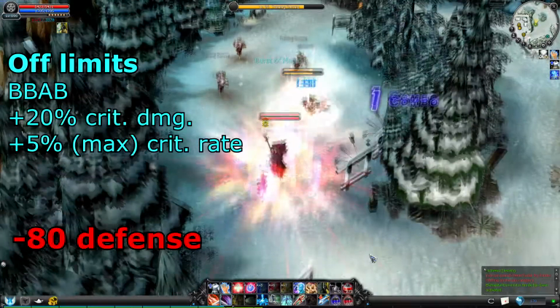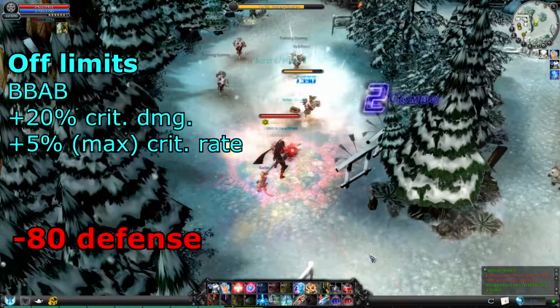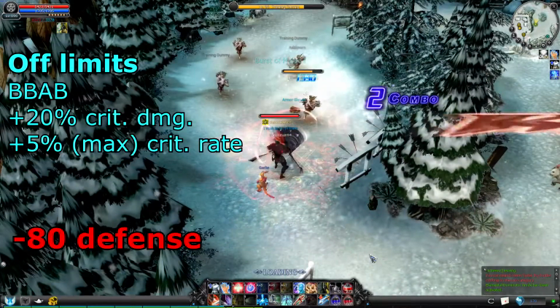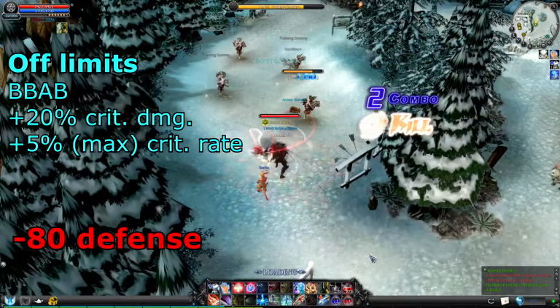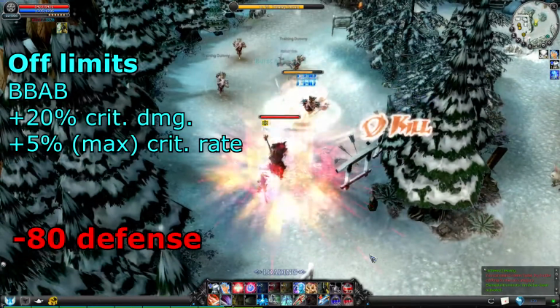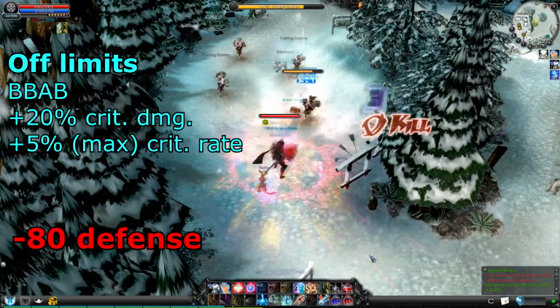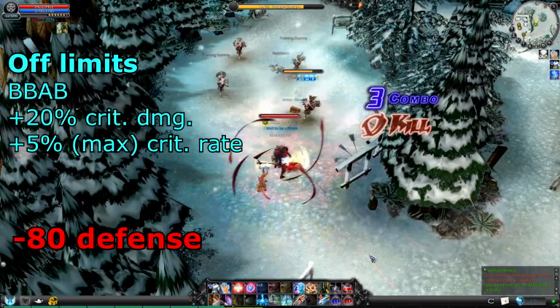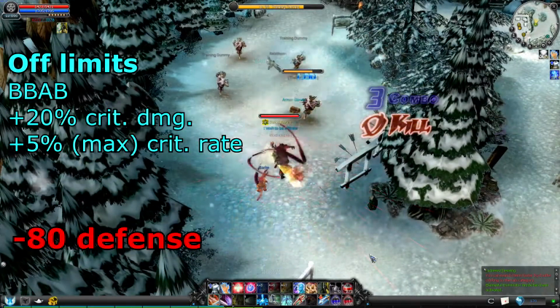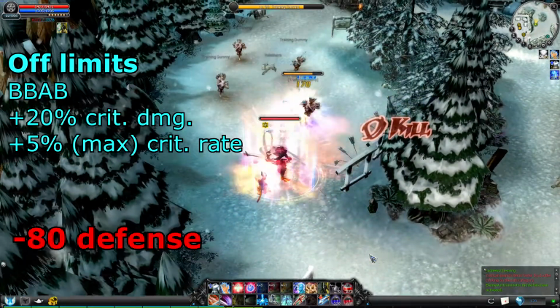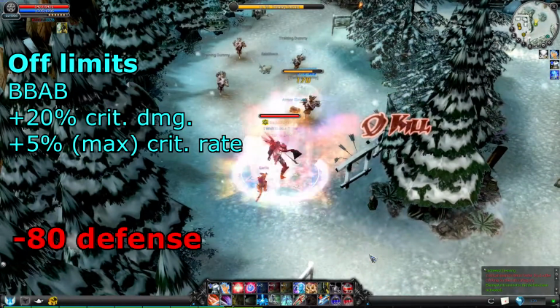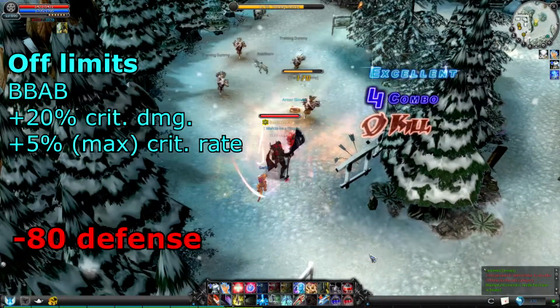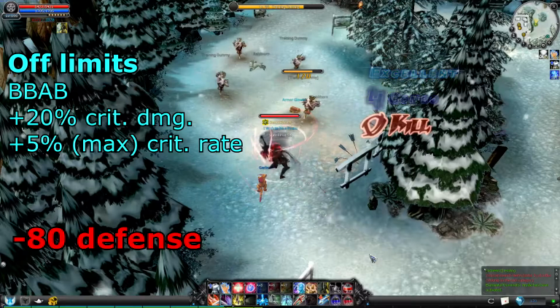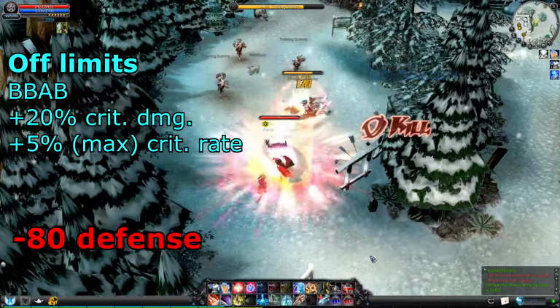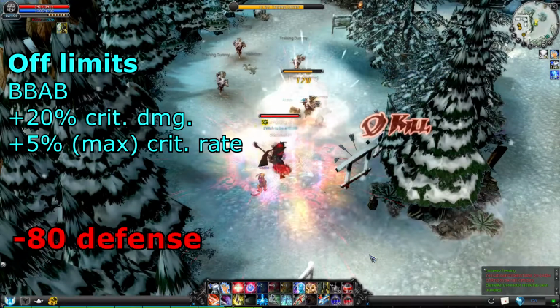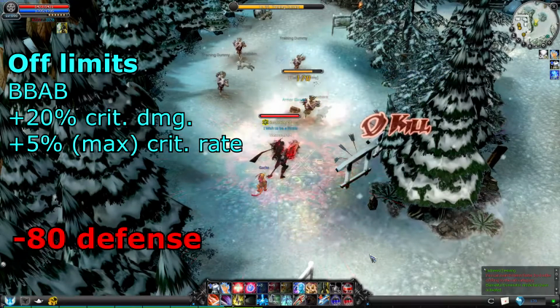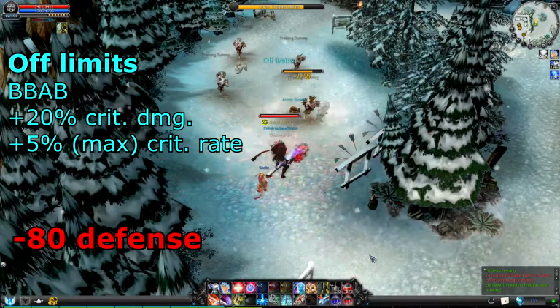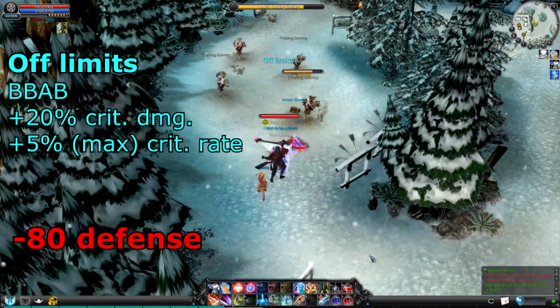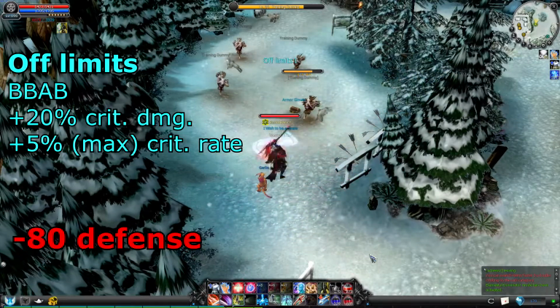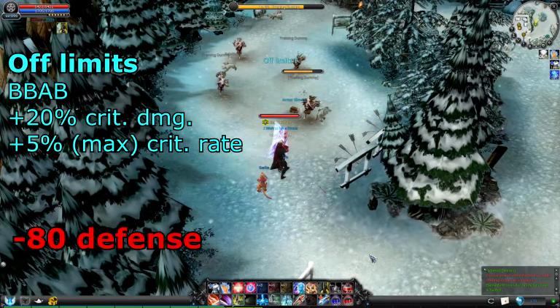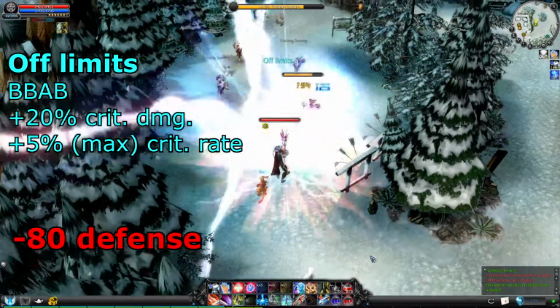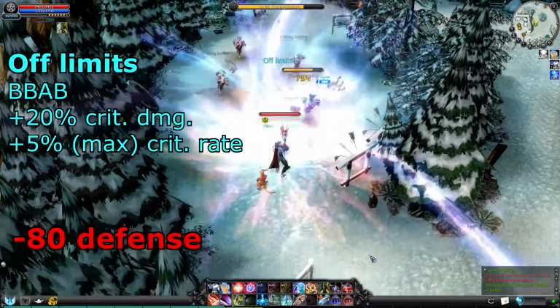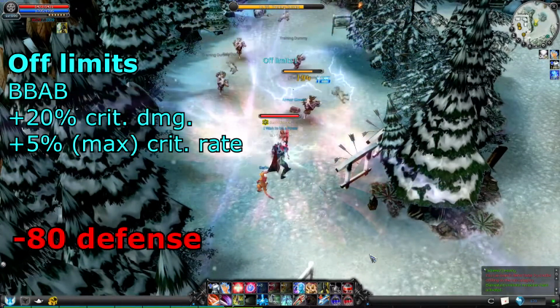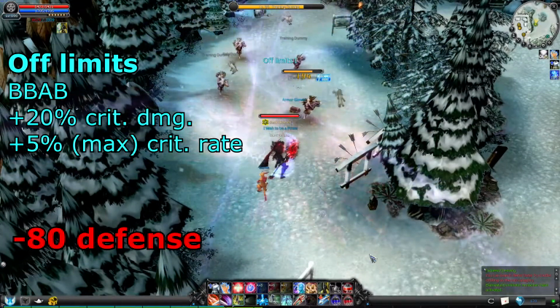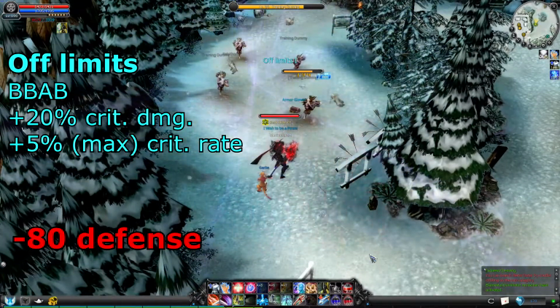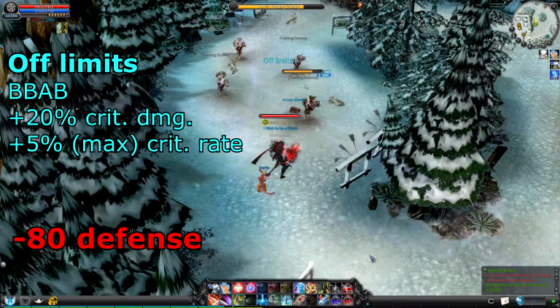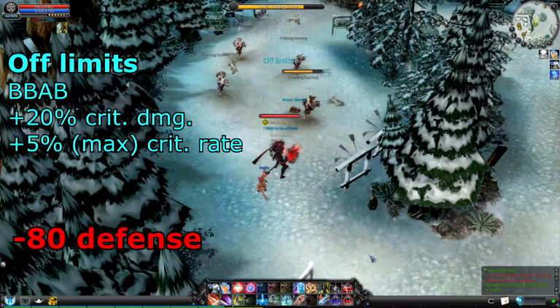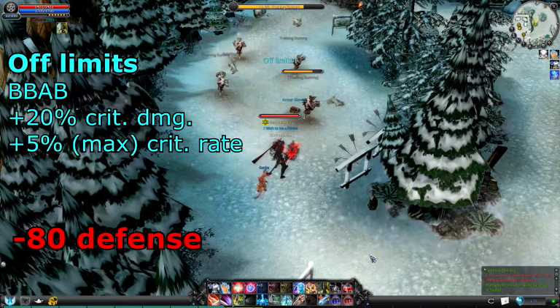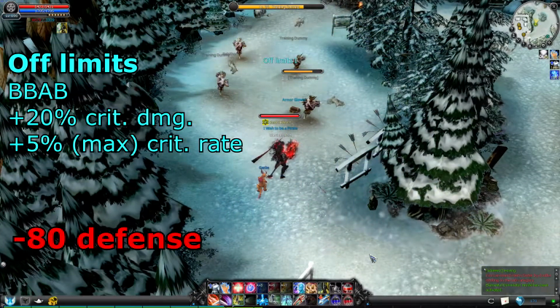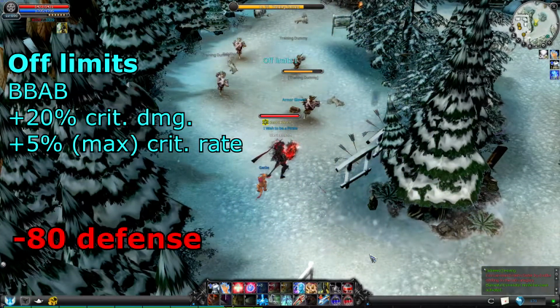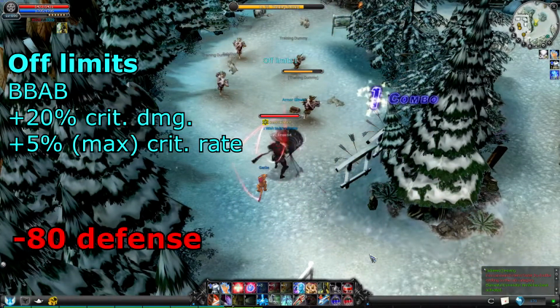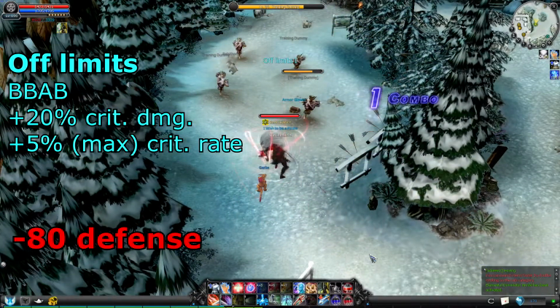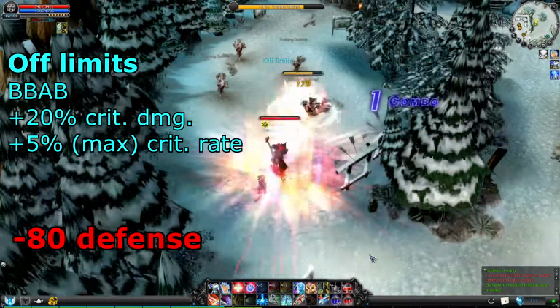Off Limits gives you more critical rate and damage, but lowers your defense. I consider this synergy the most useful one.